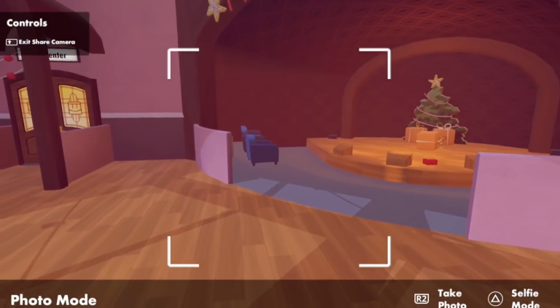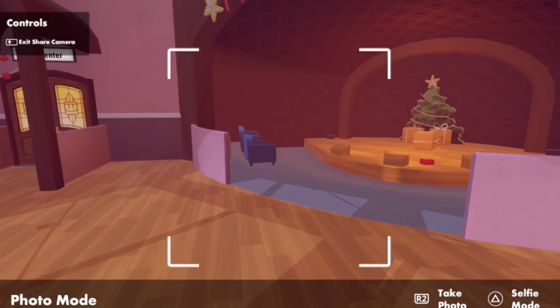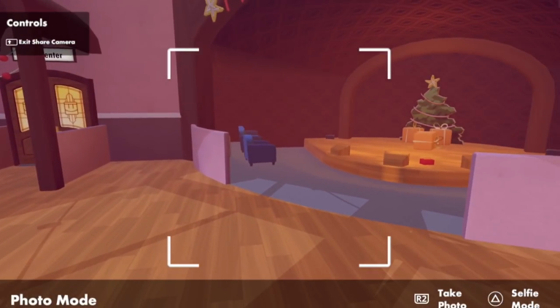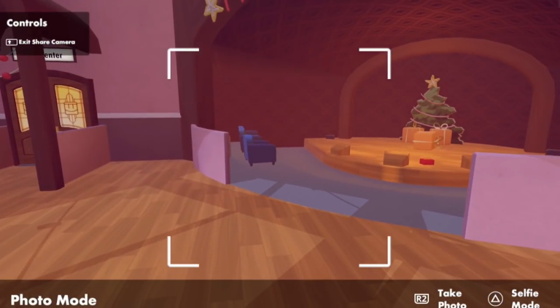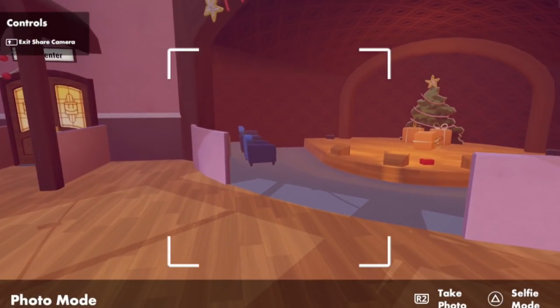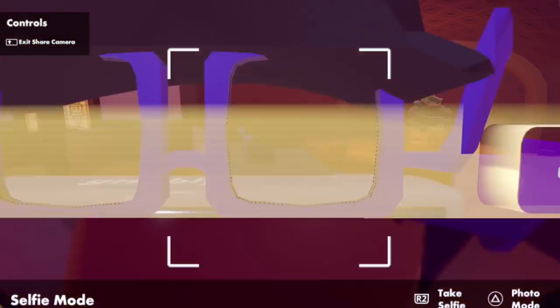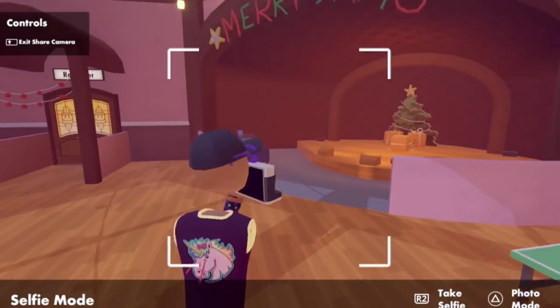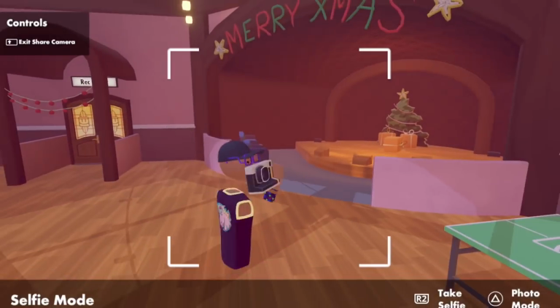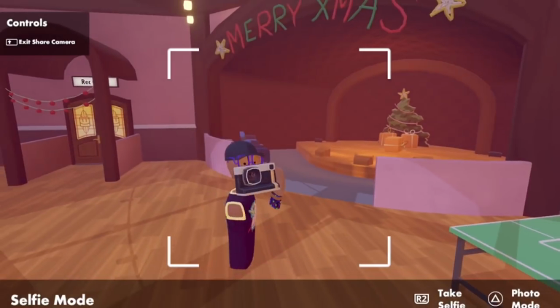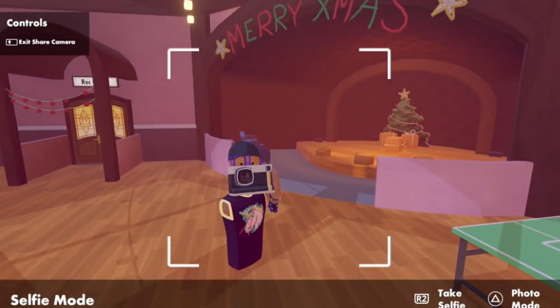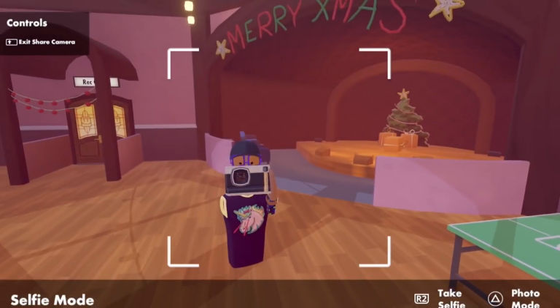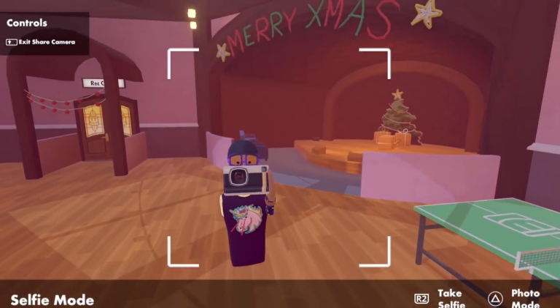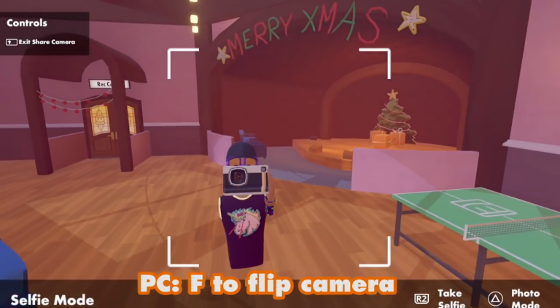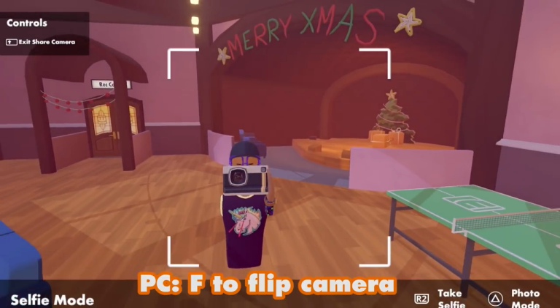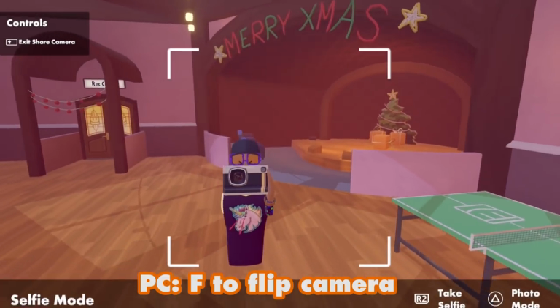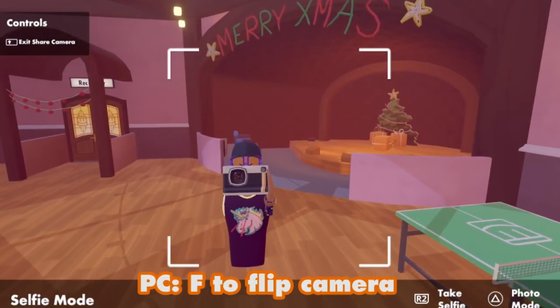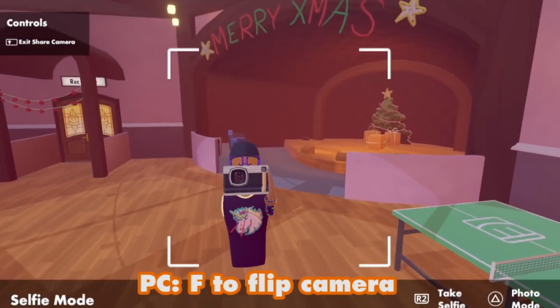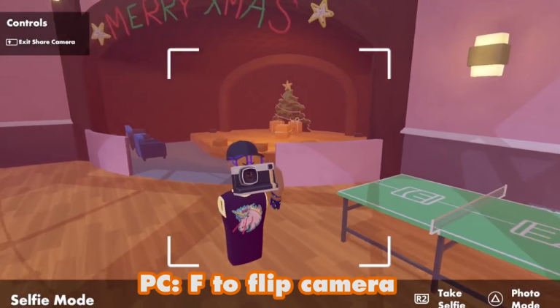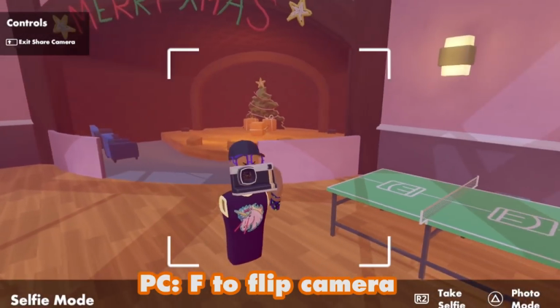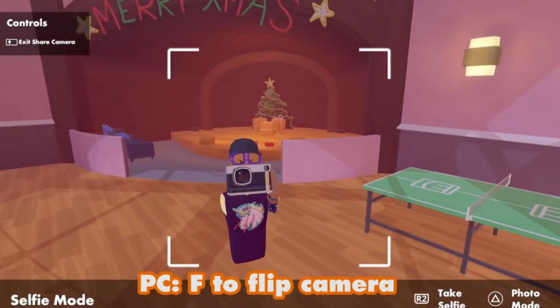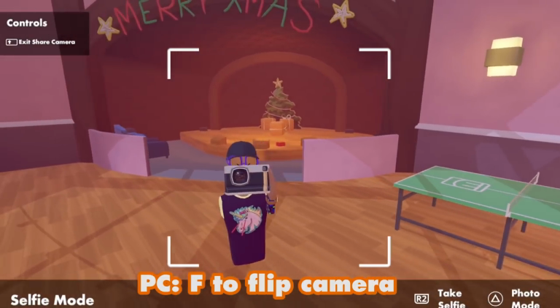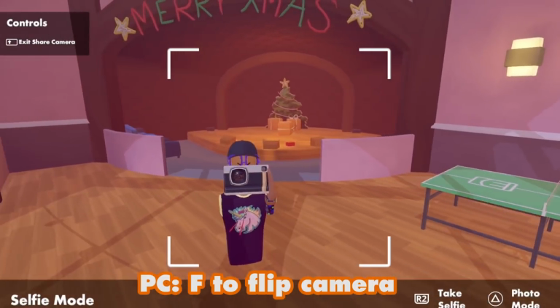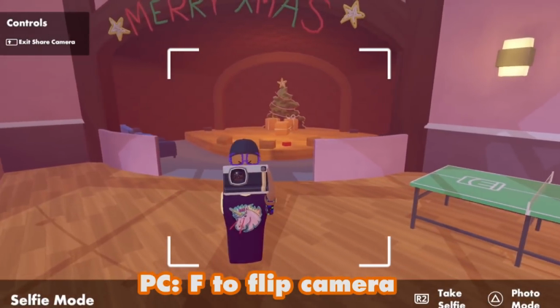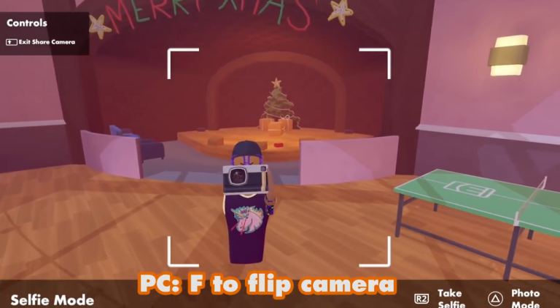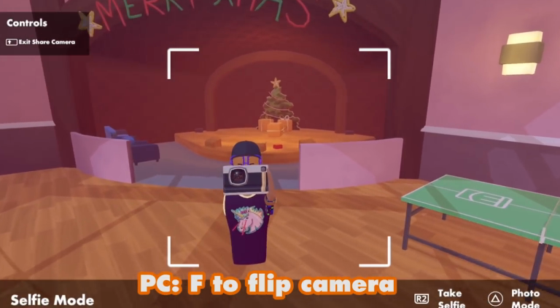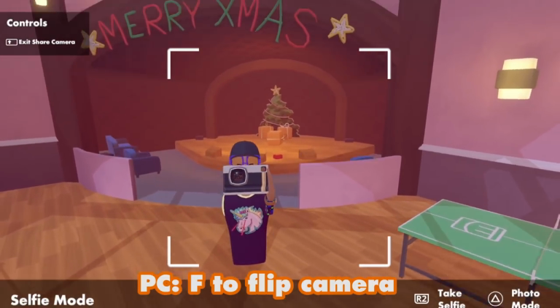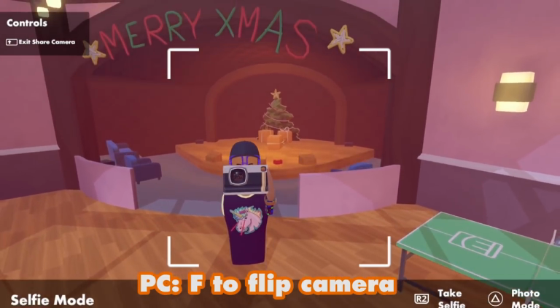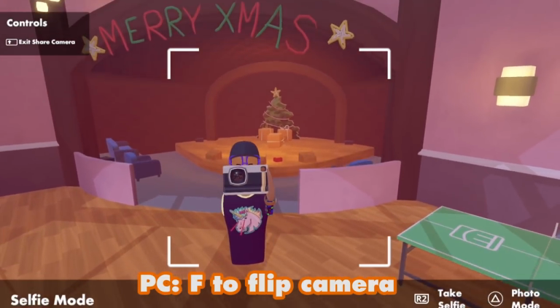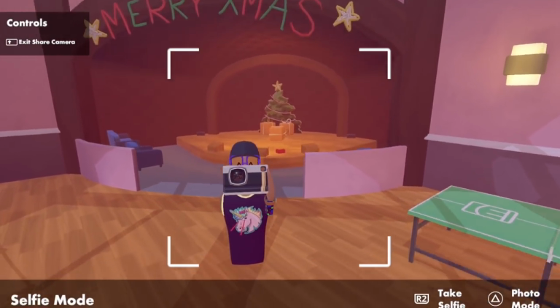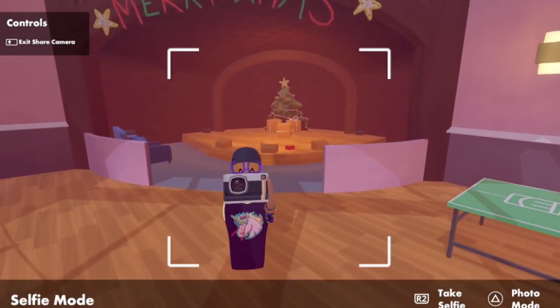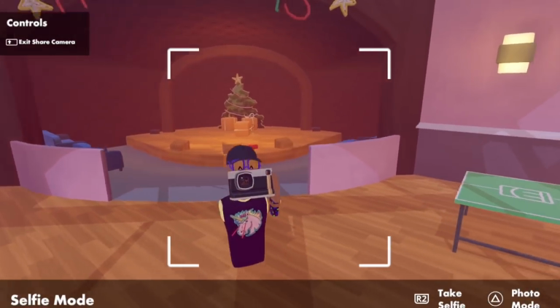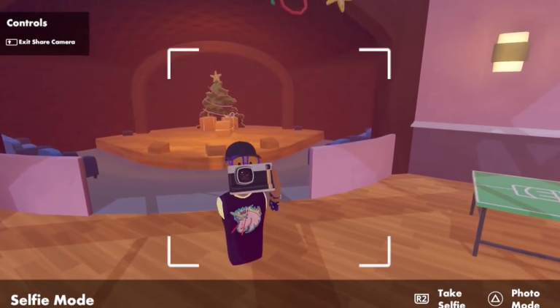You can press triangle to flip the camera around so you can see you're carrying it around. You can still move and jump and everything.